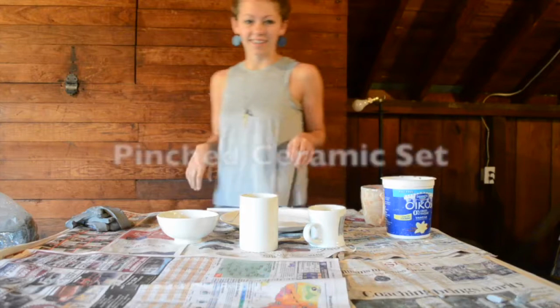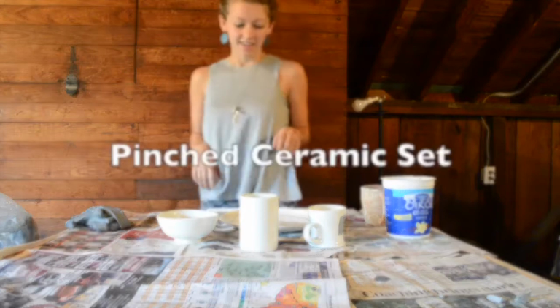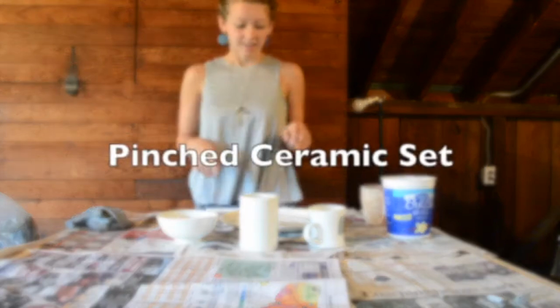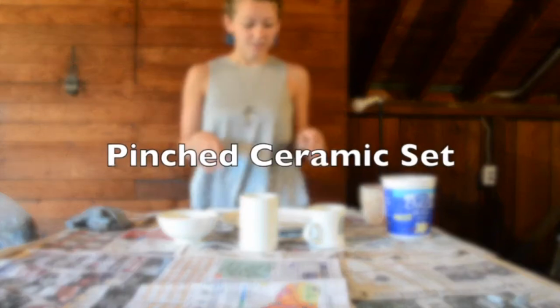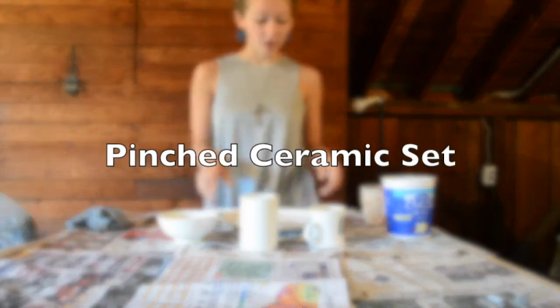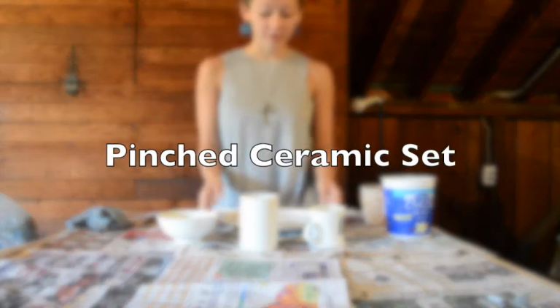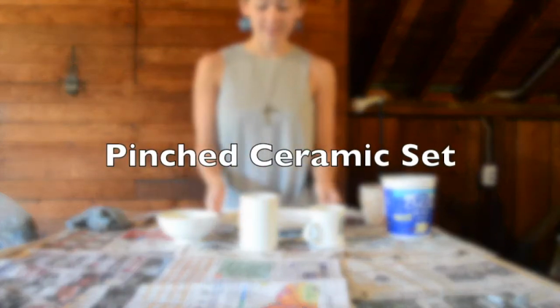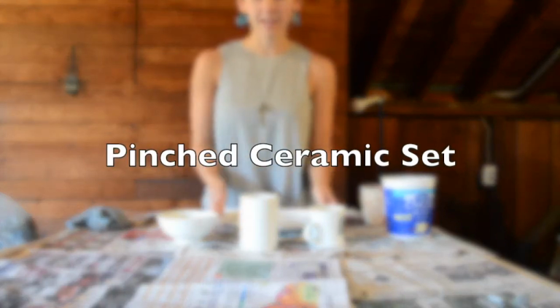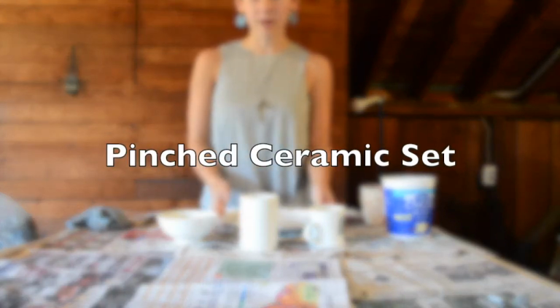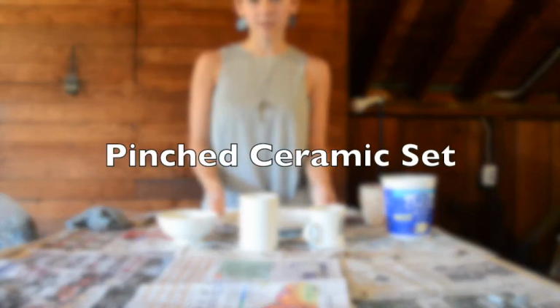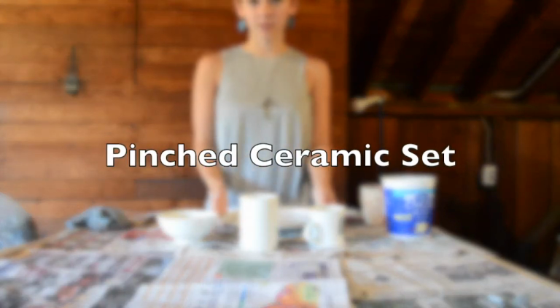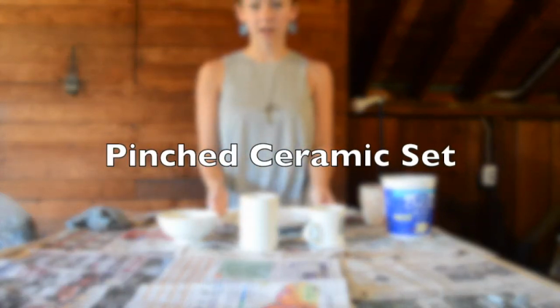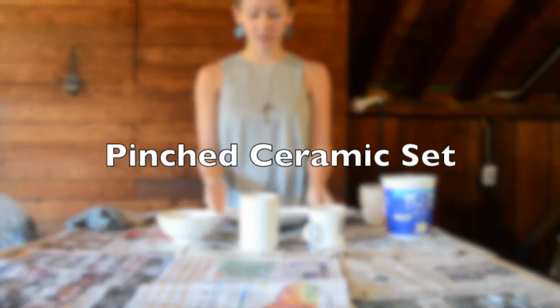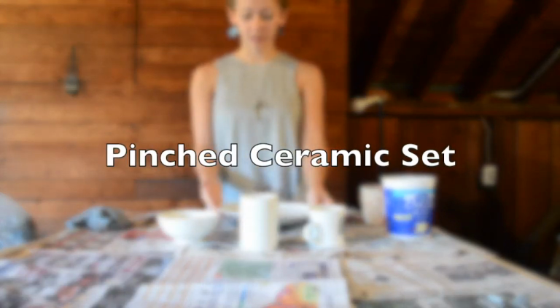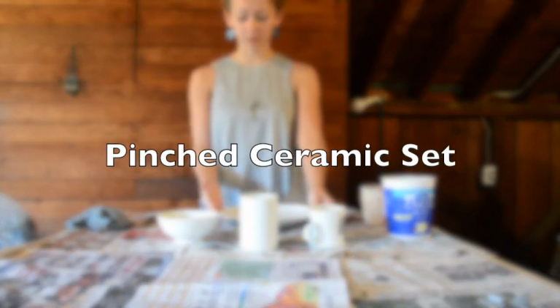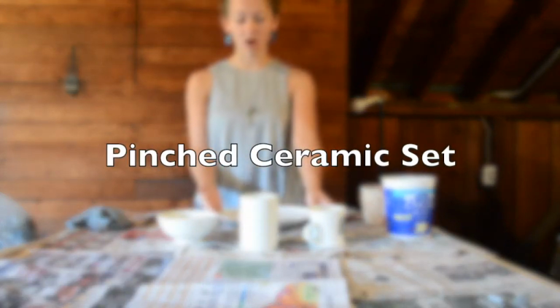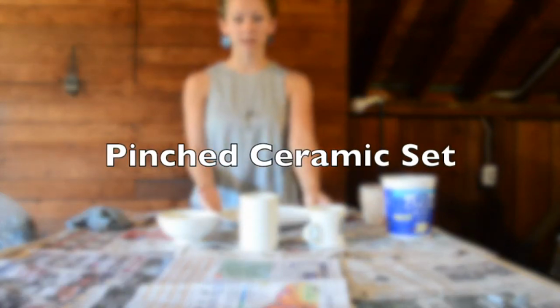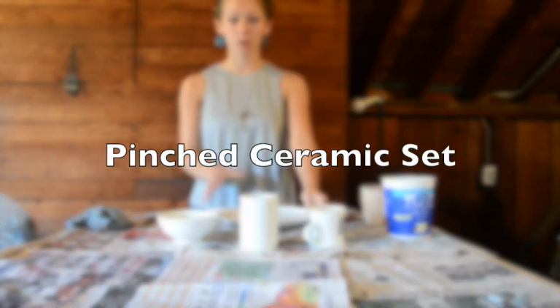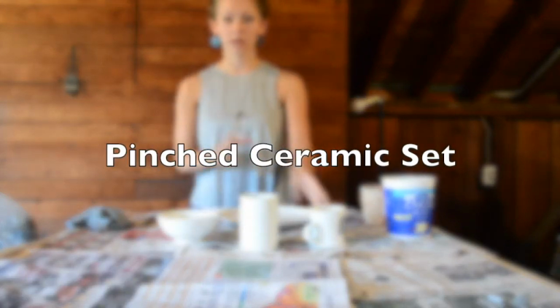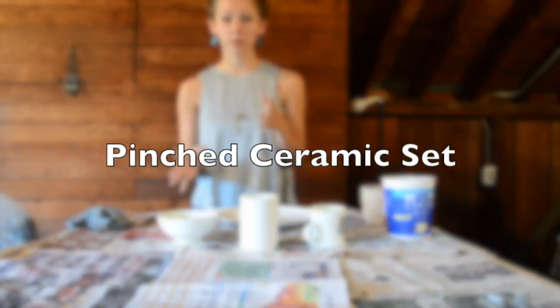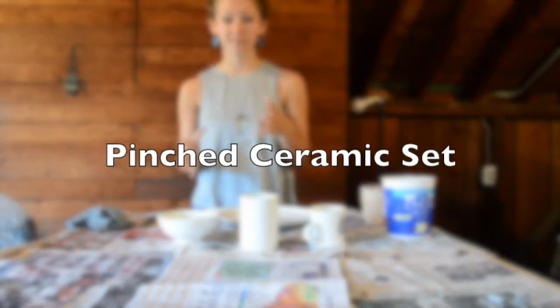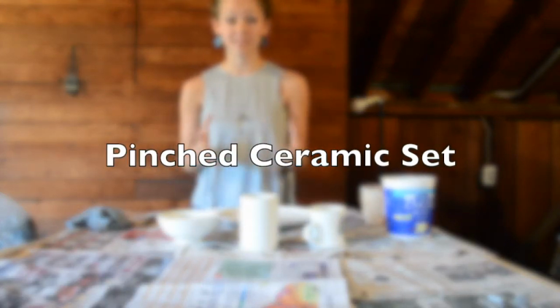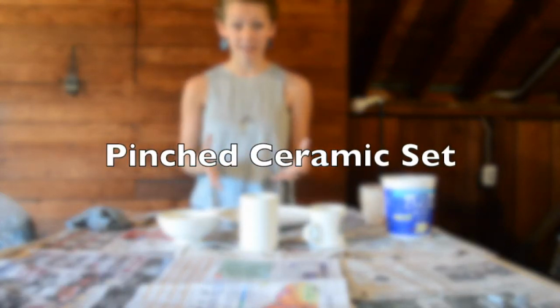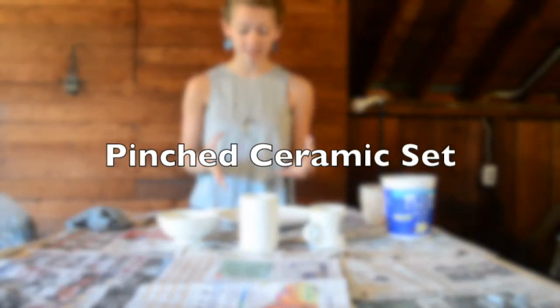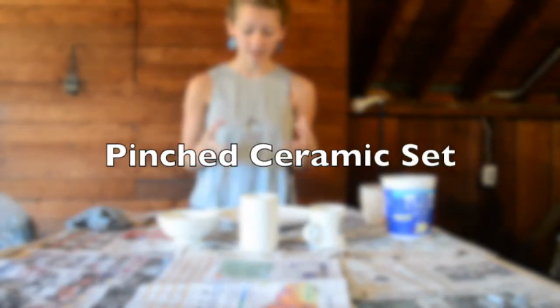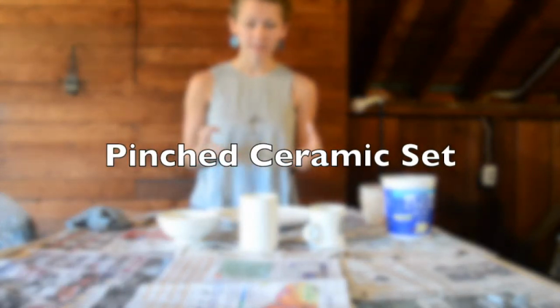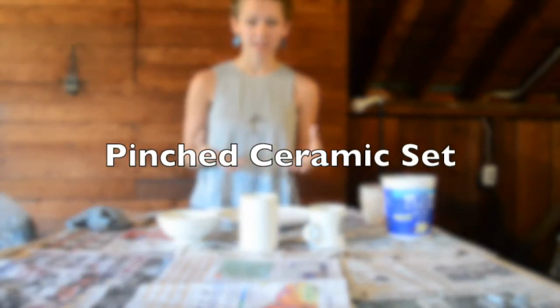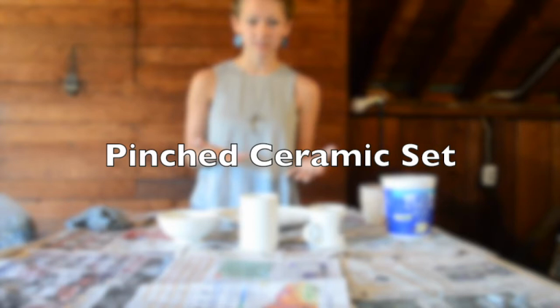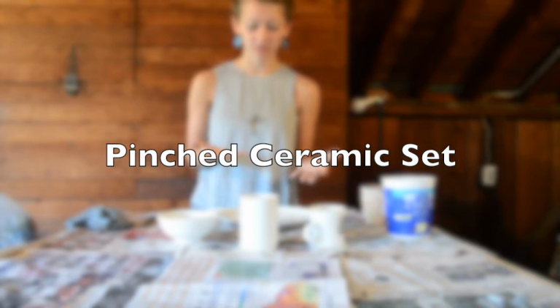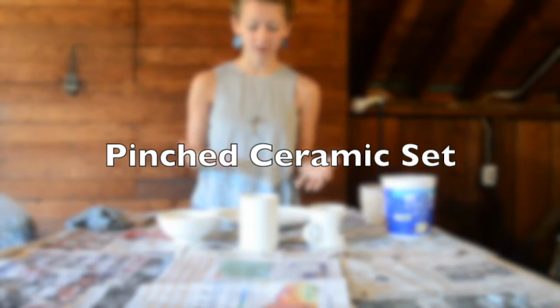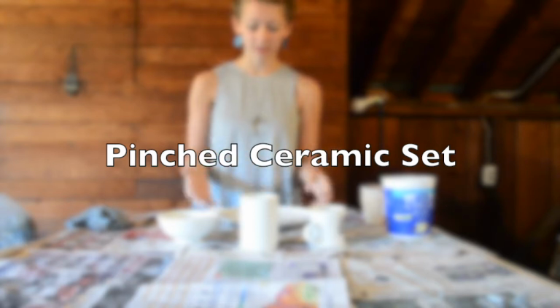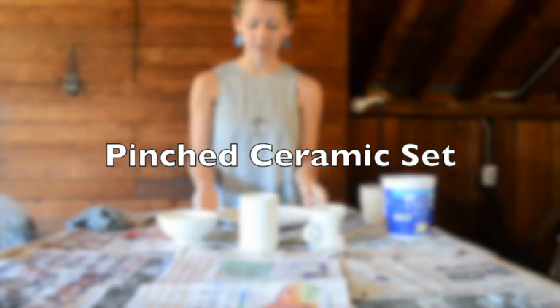For this next project, we're going to be talking and working with sets of ceramics.